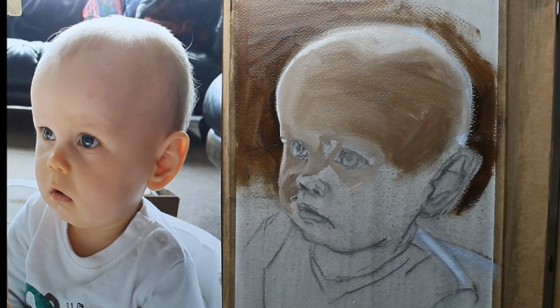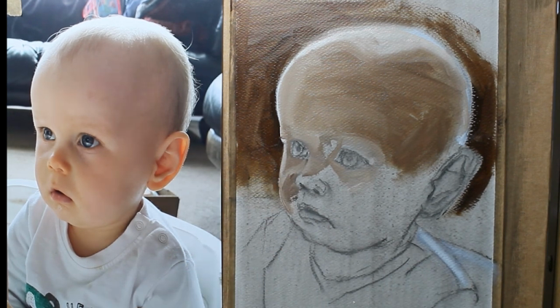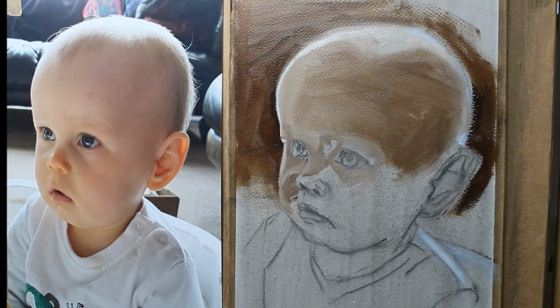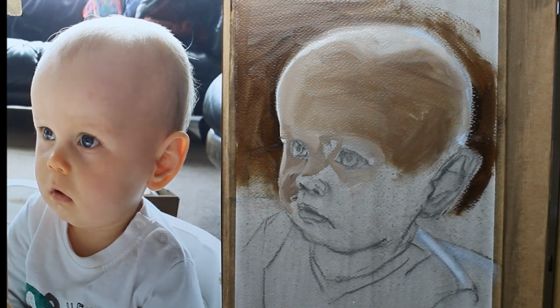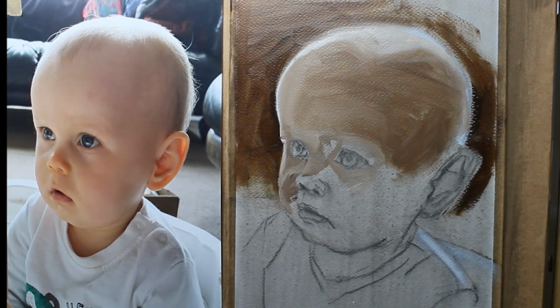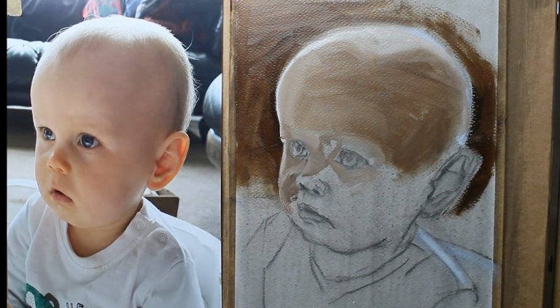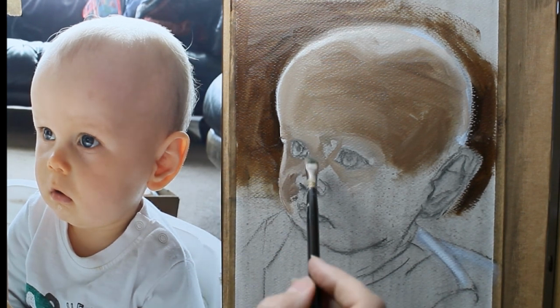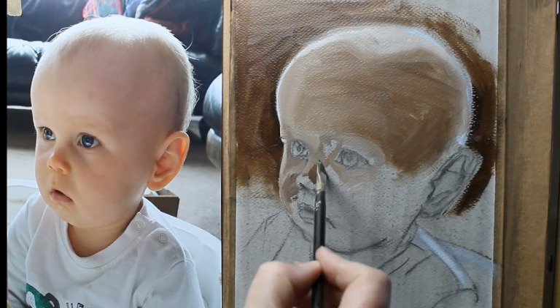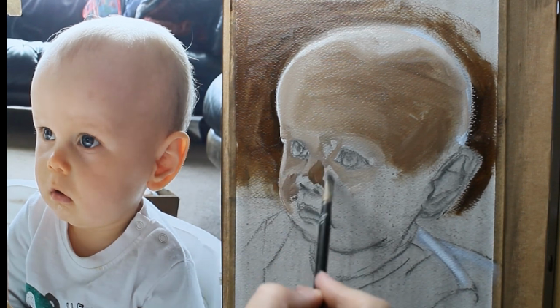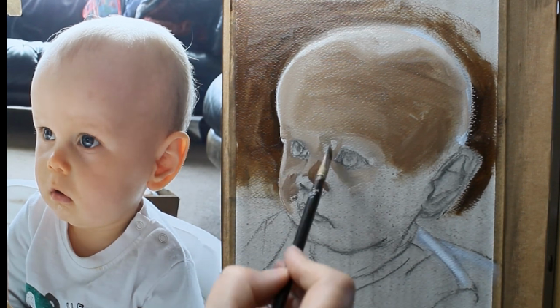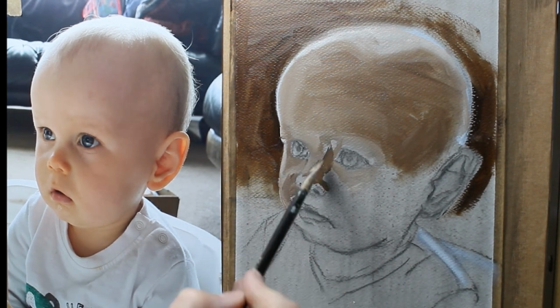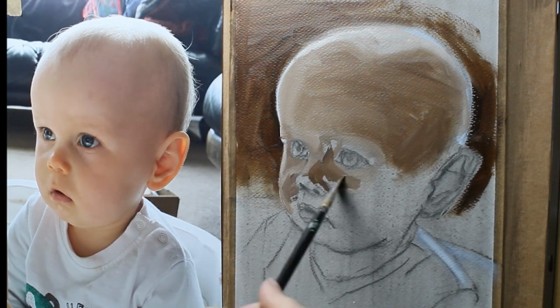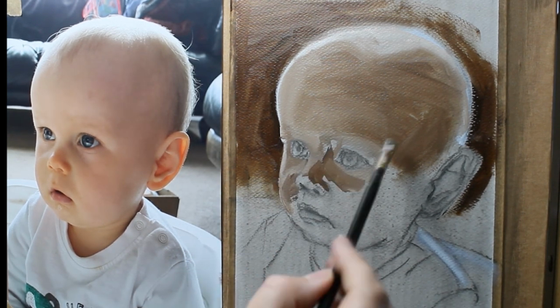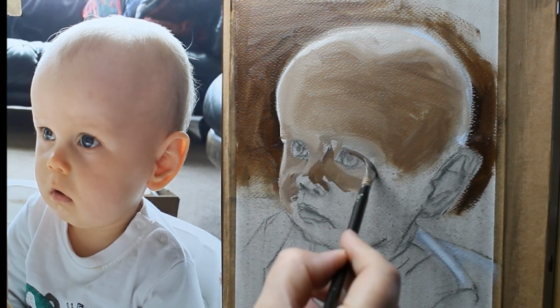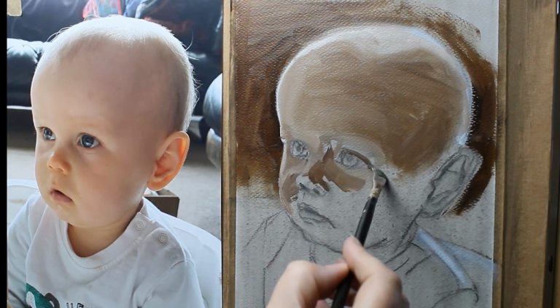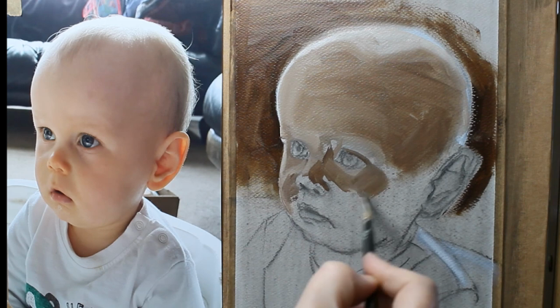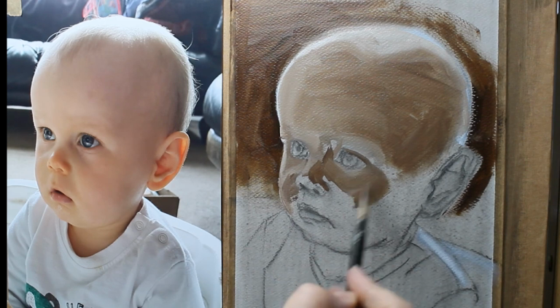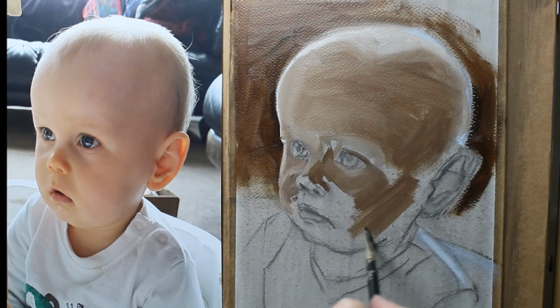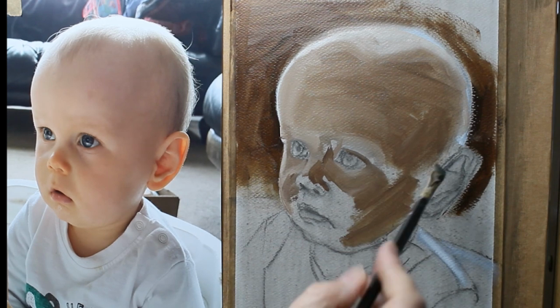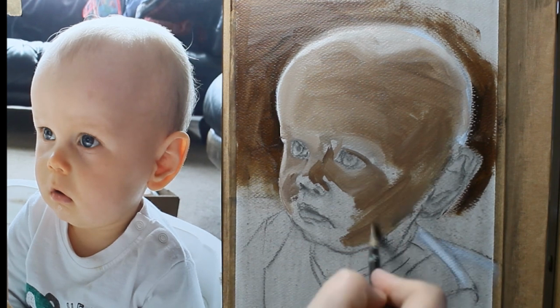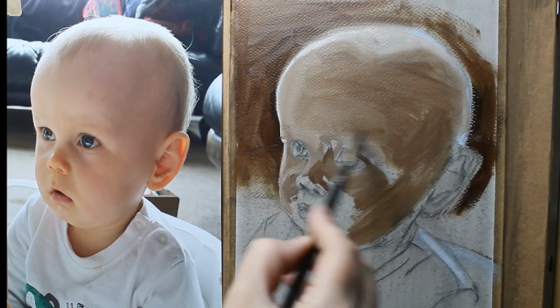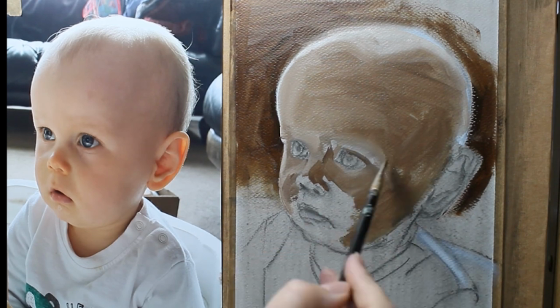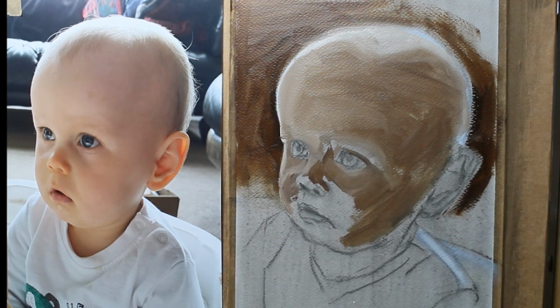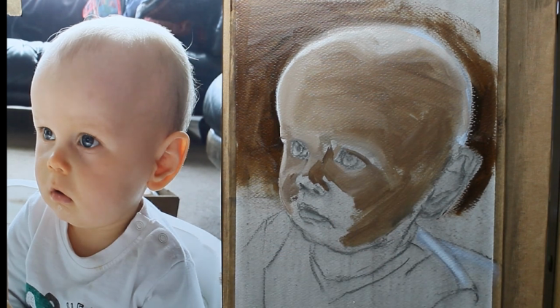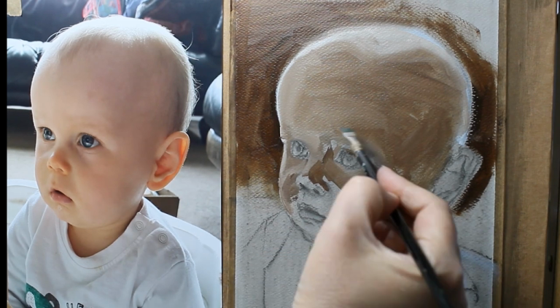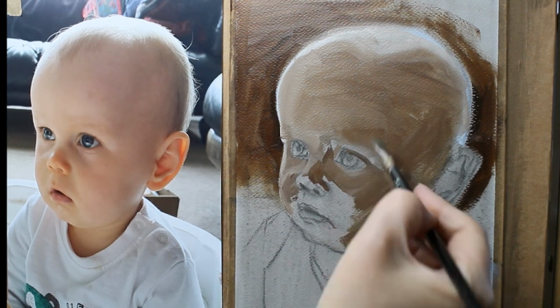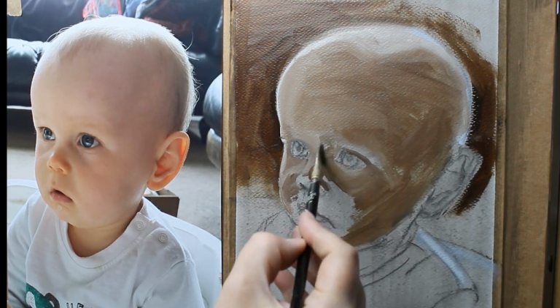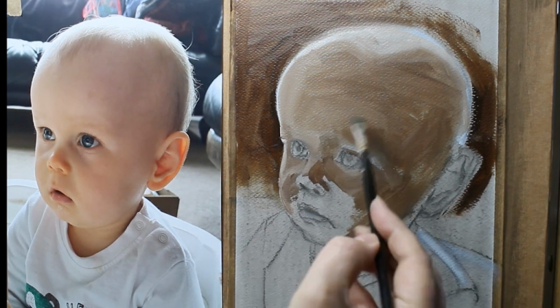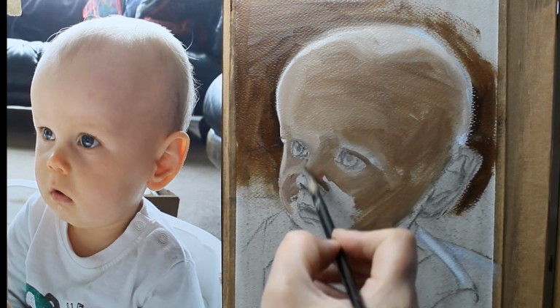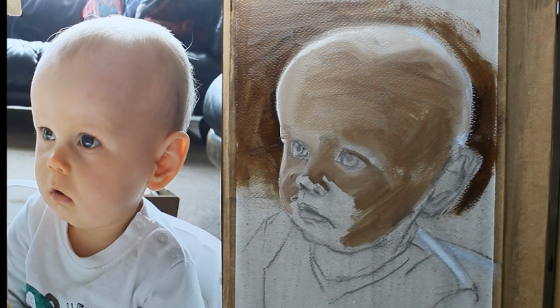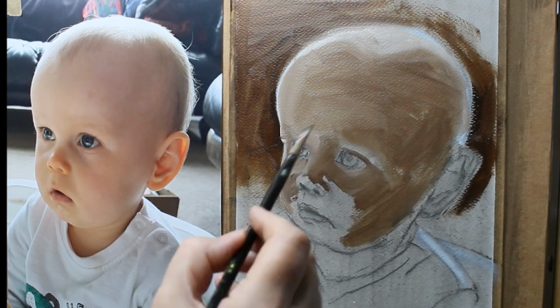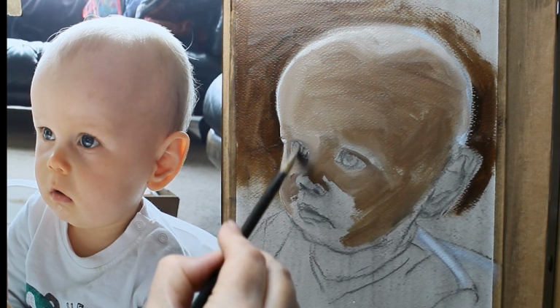Isaac is actually sat in my laundry basket here. He loves to play in this and we play cars.